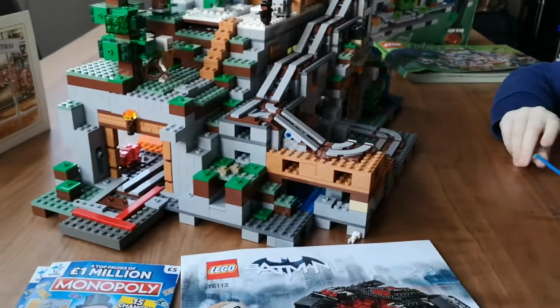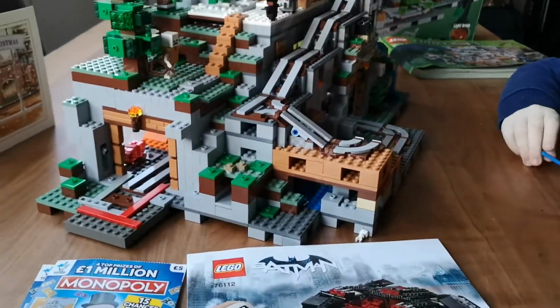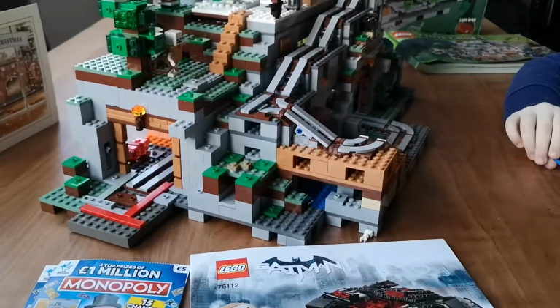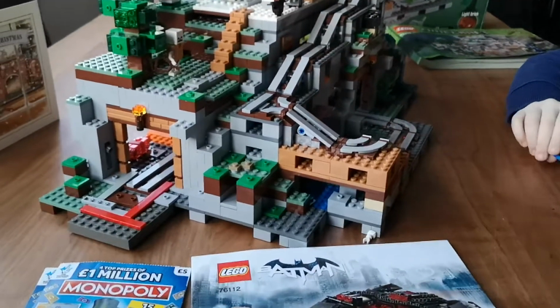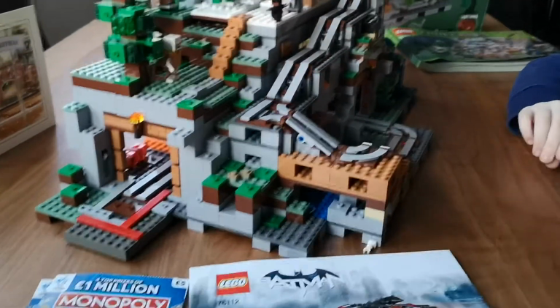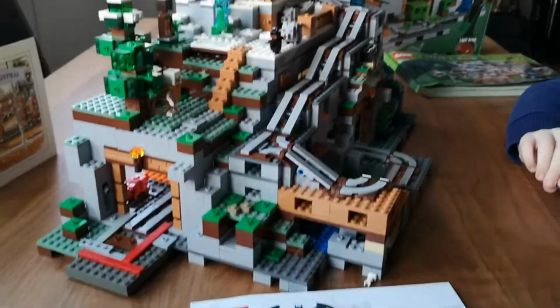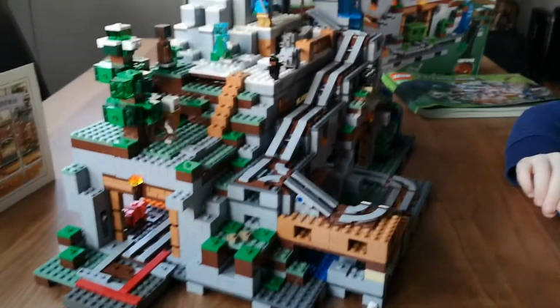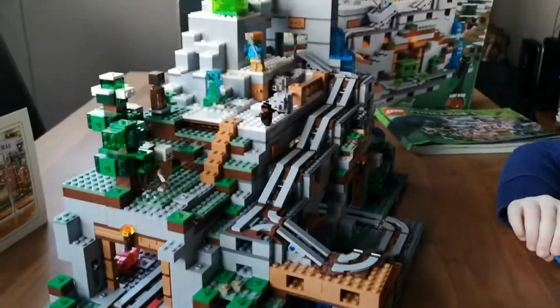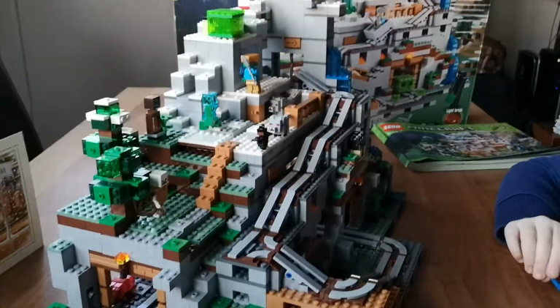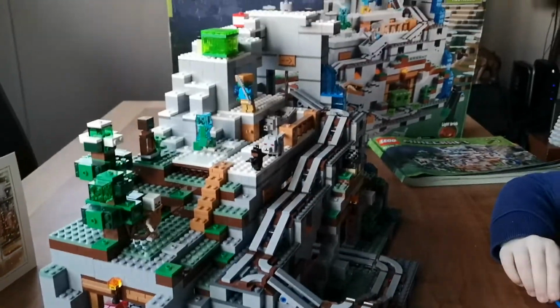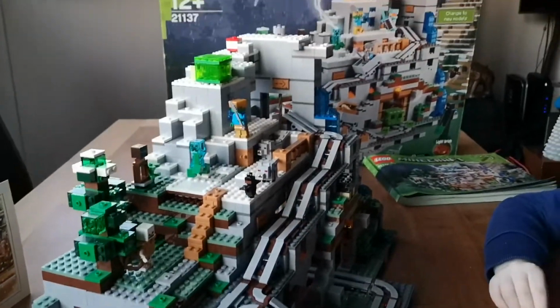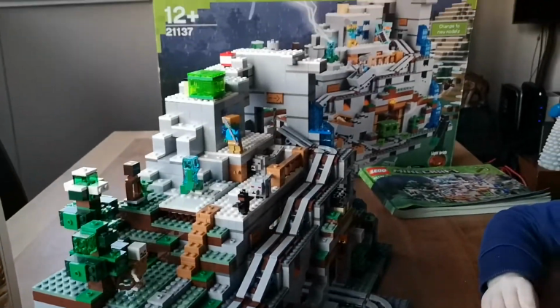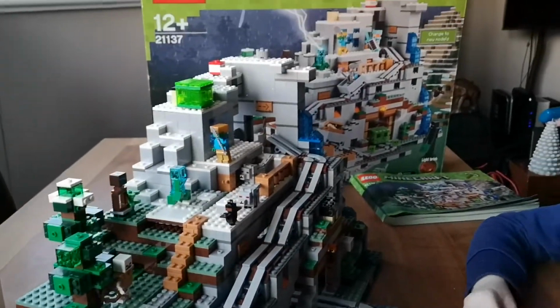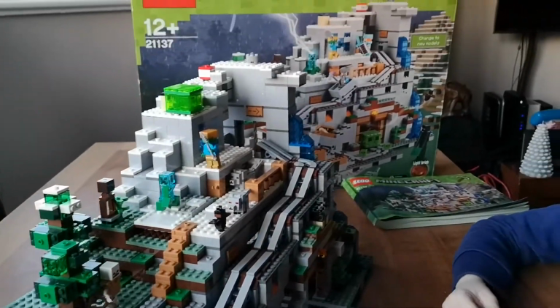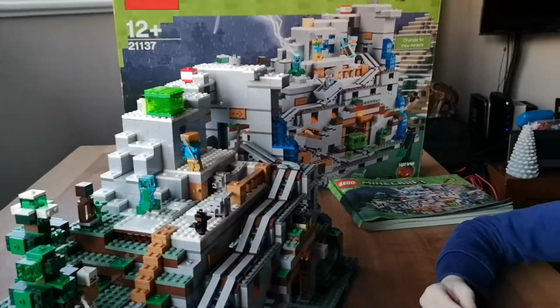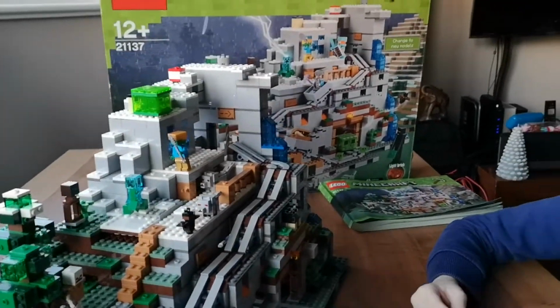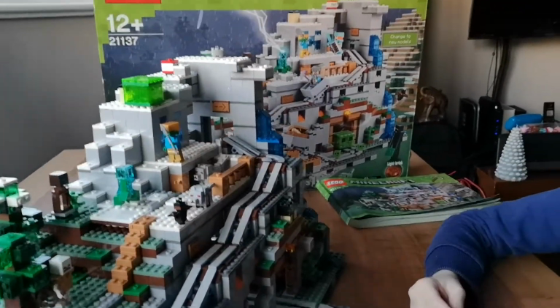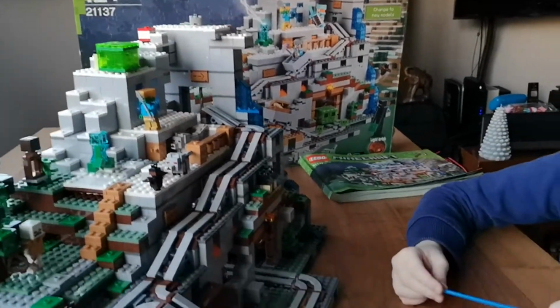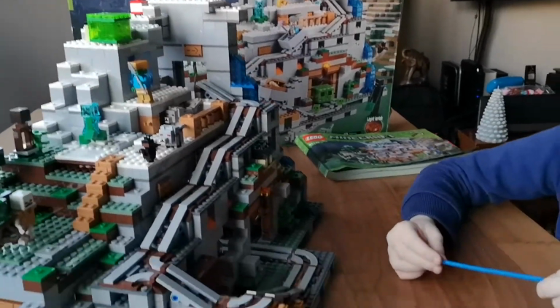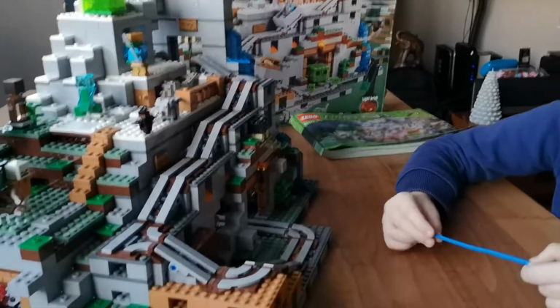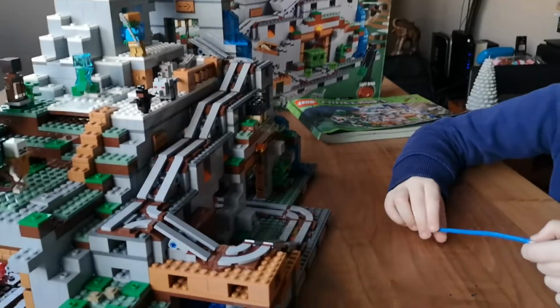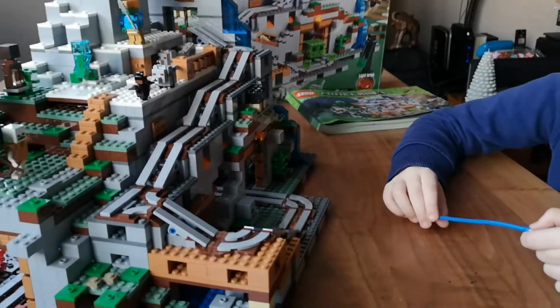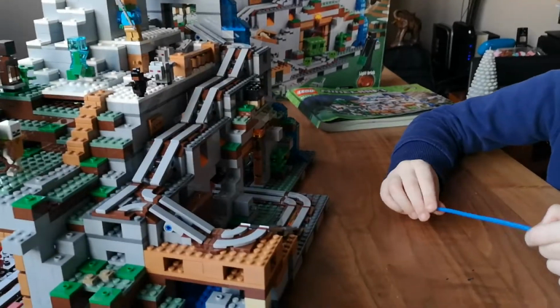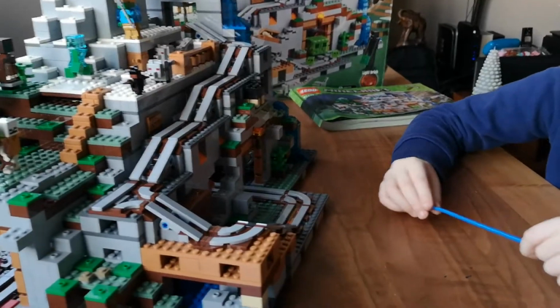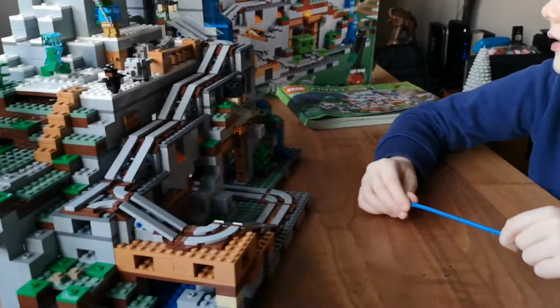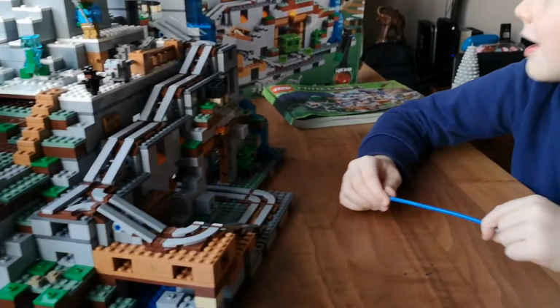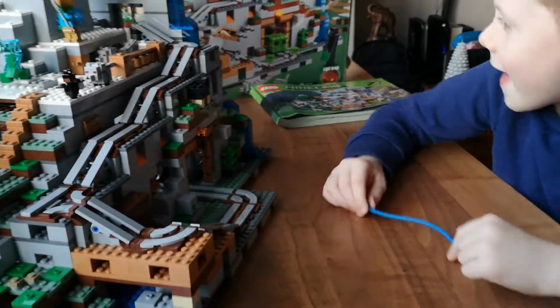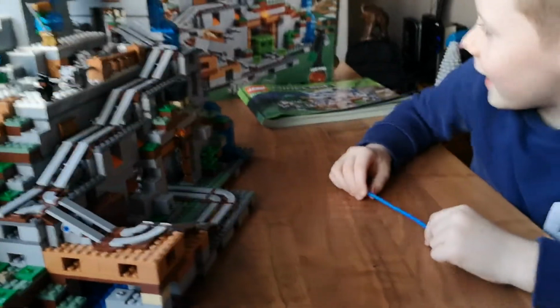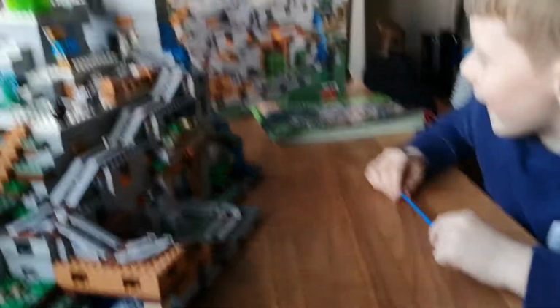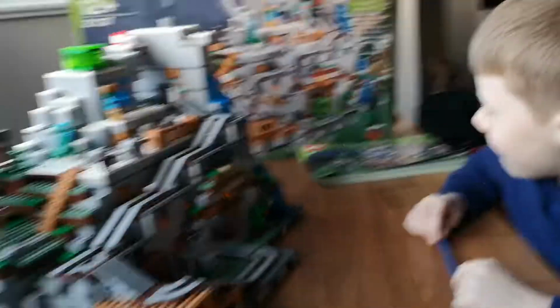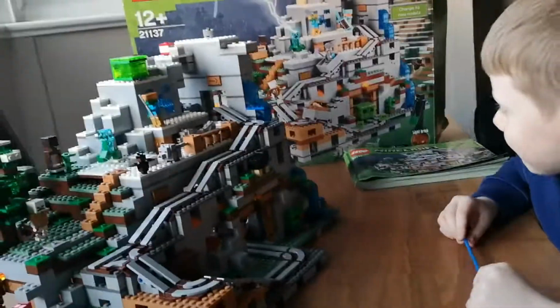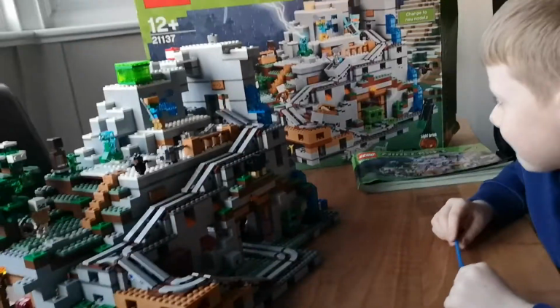What we're going to do is put pictures online showing you the different stages when we were building this Minecraft Lego cave.